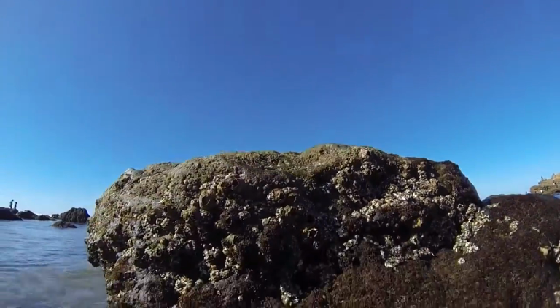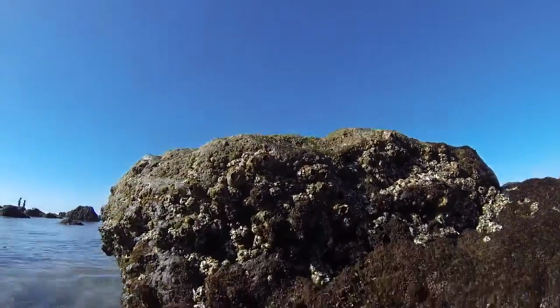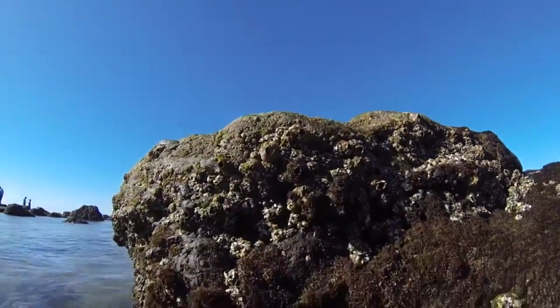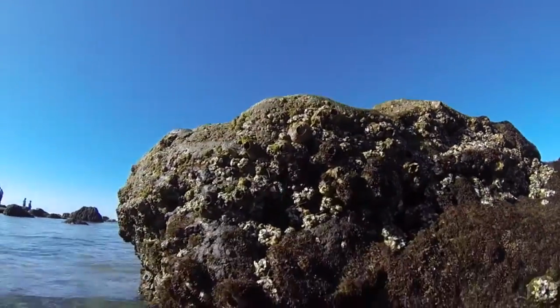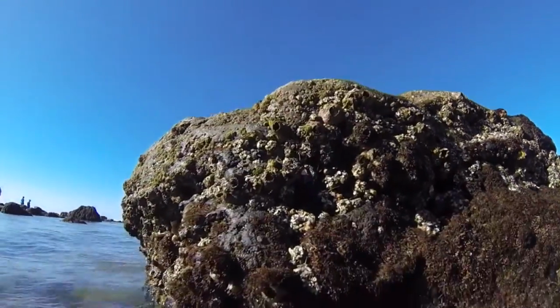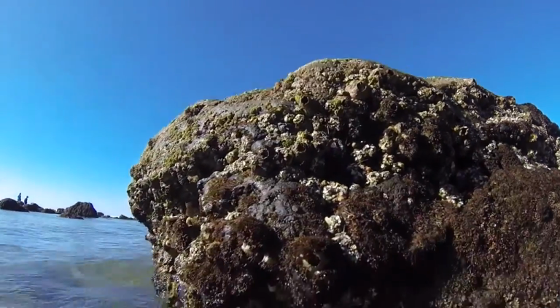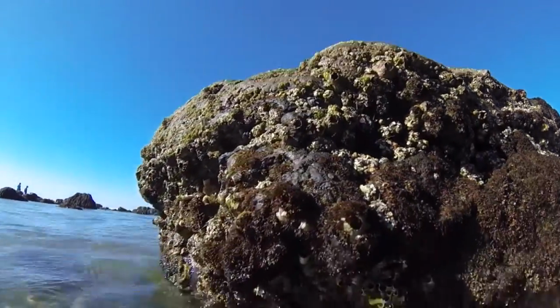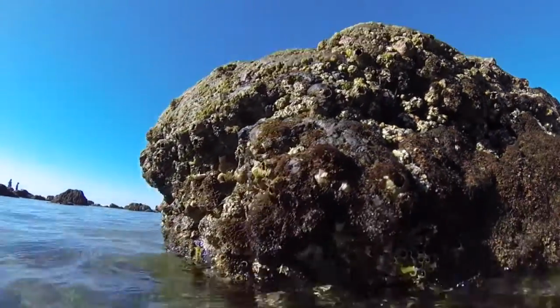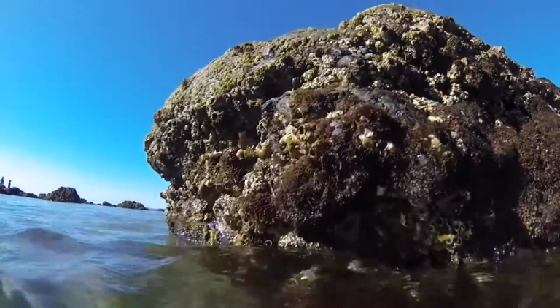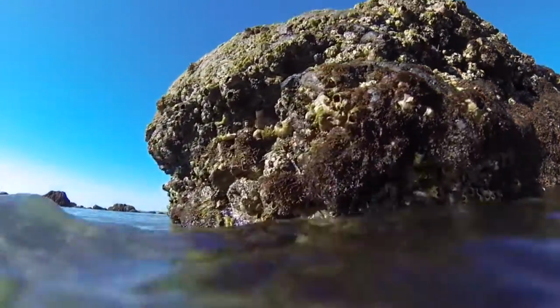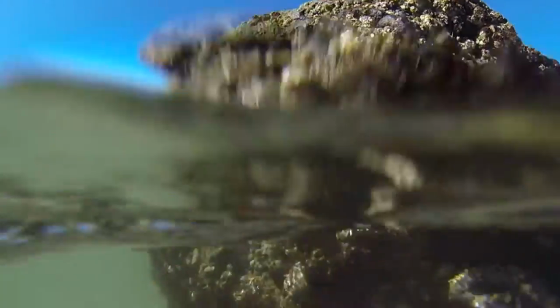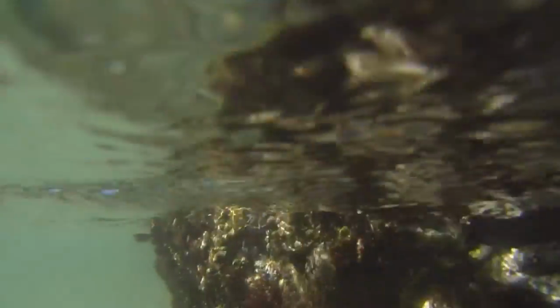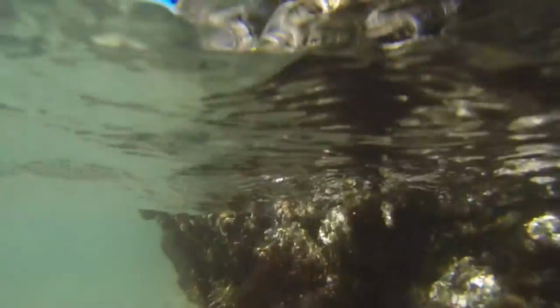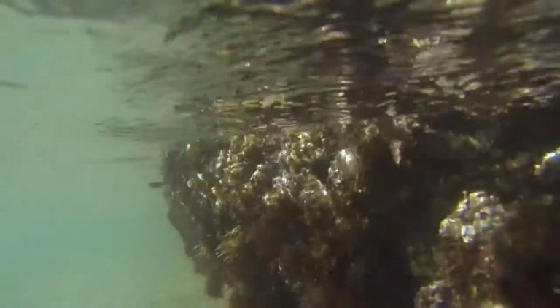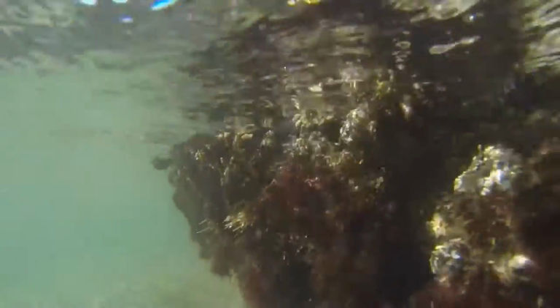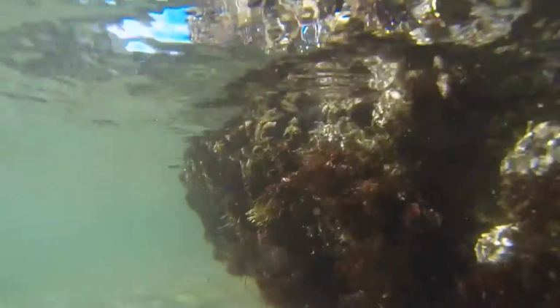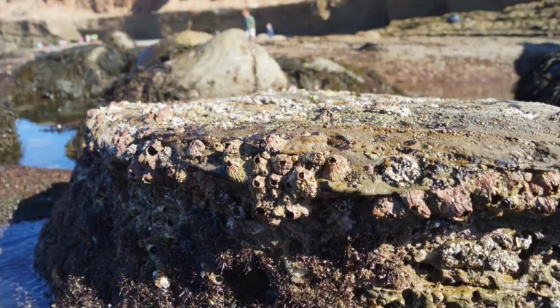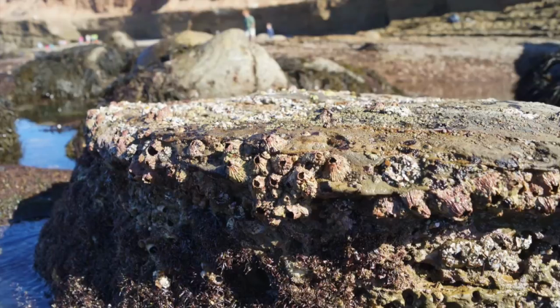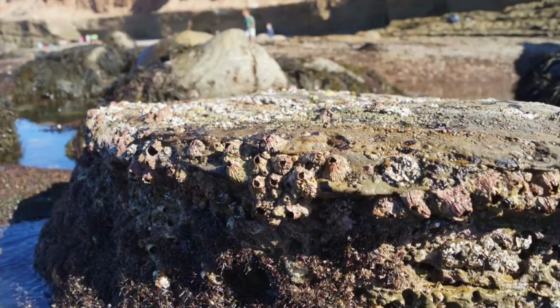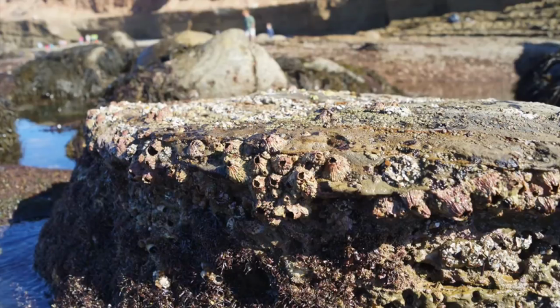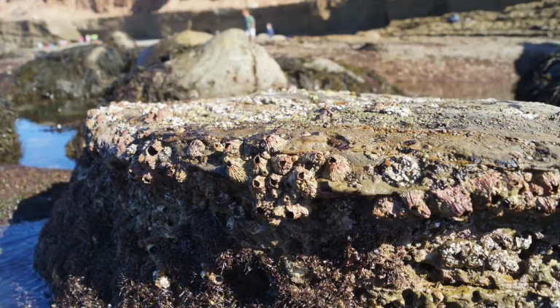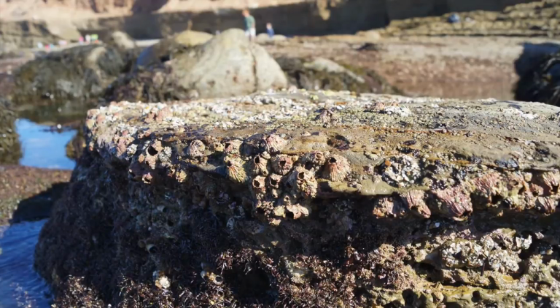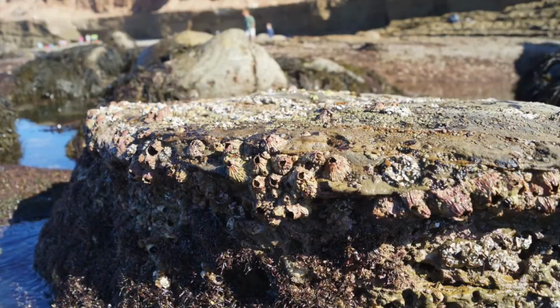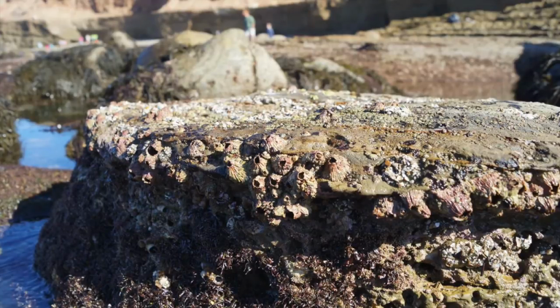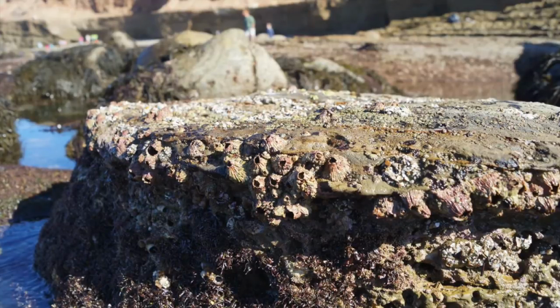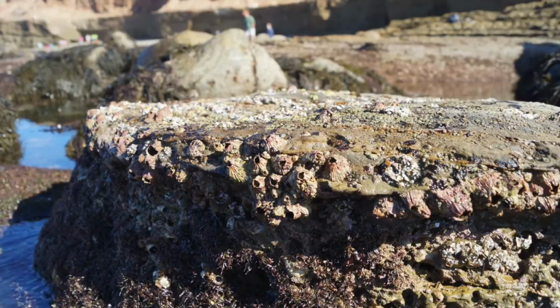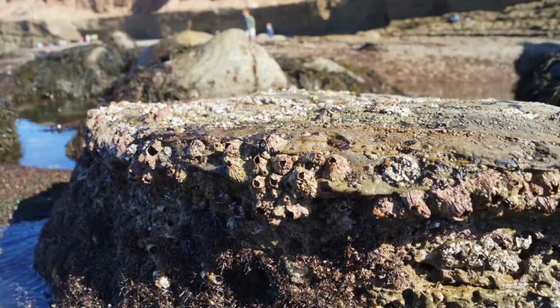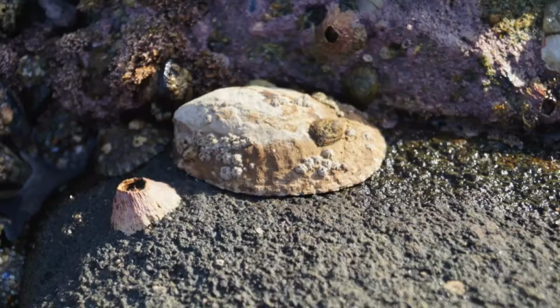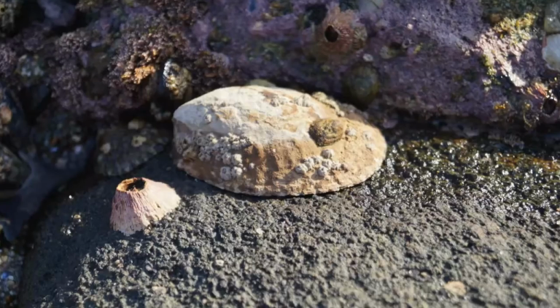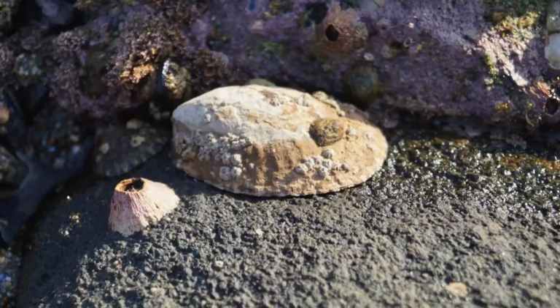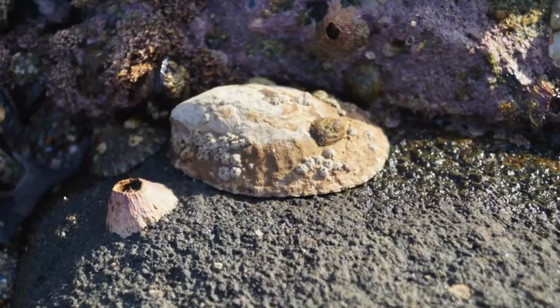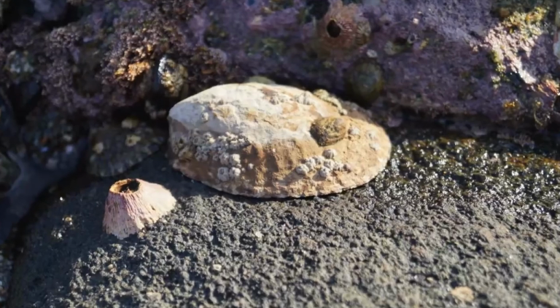On the exposed rocky areas, there's a good chance you're going to see a few barnacles and some limpets.